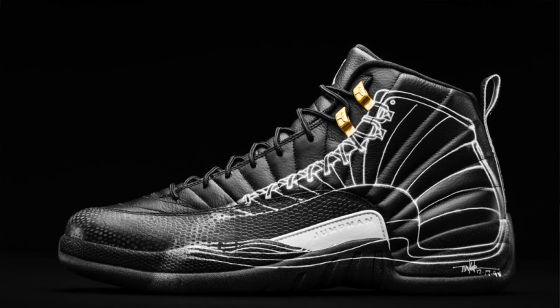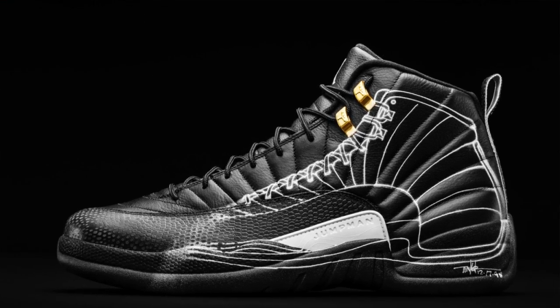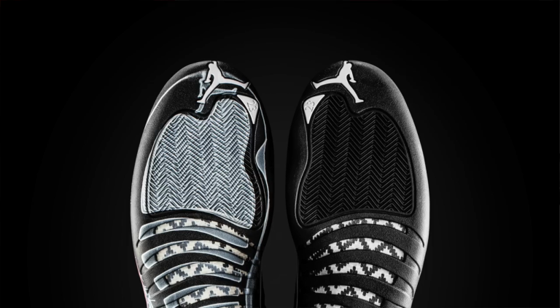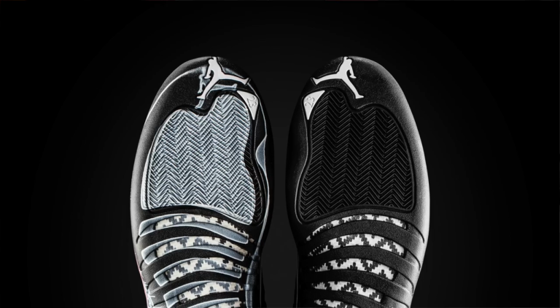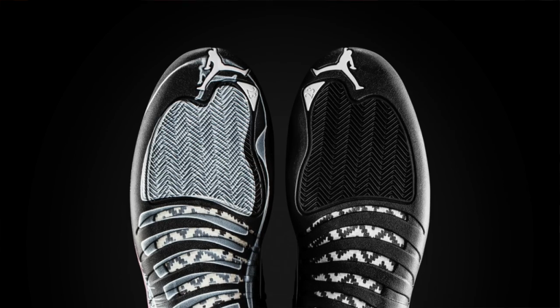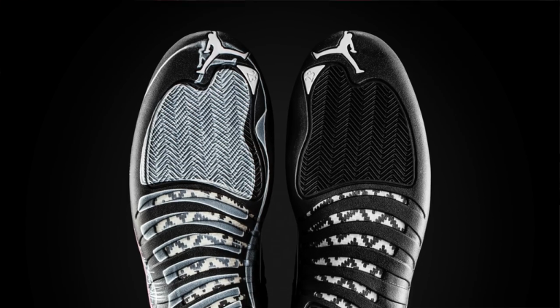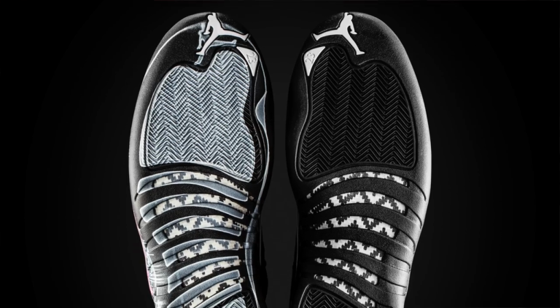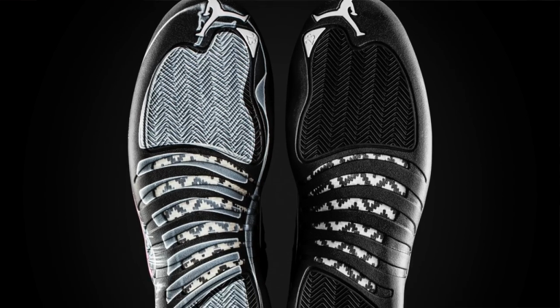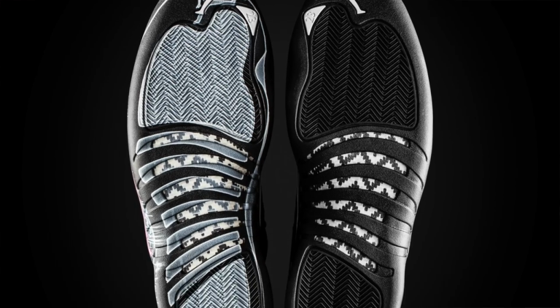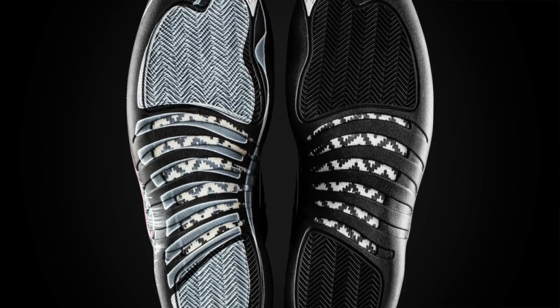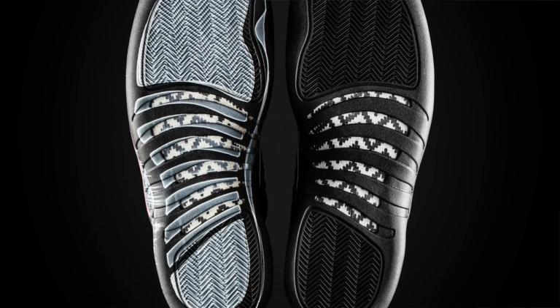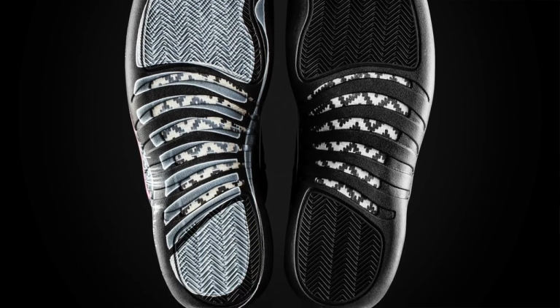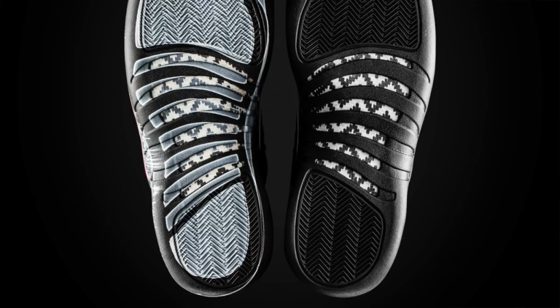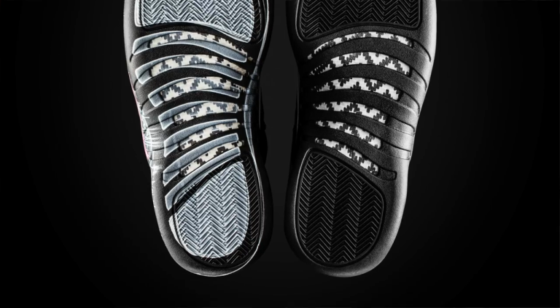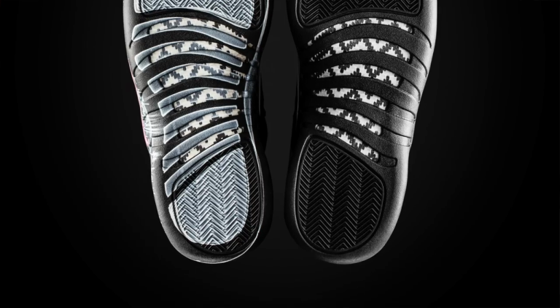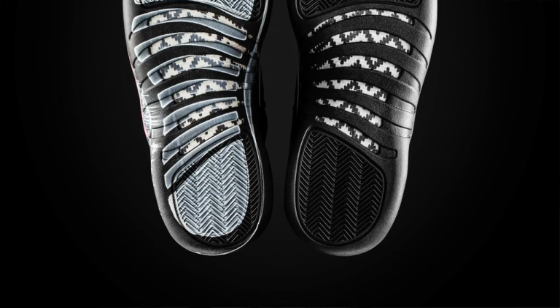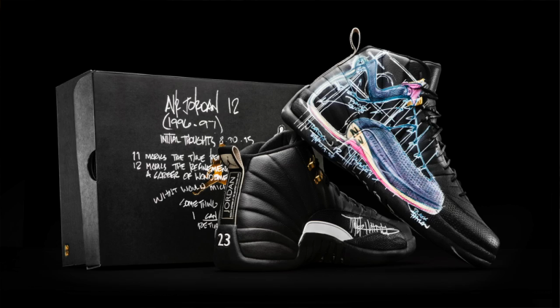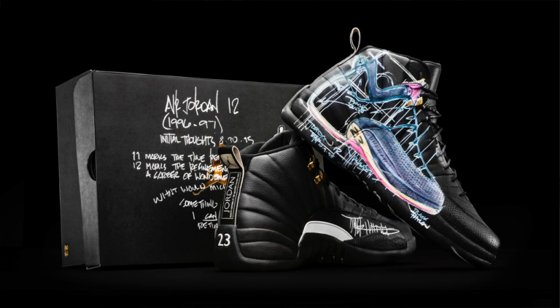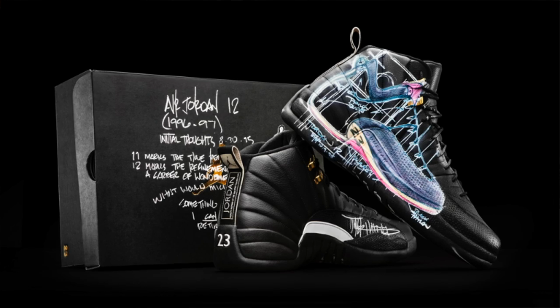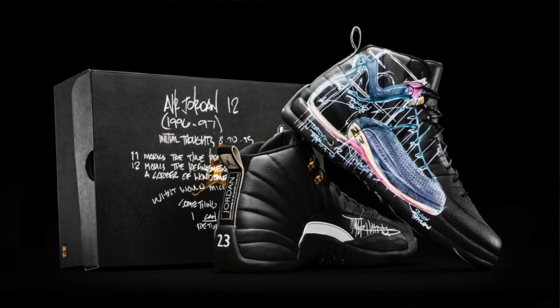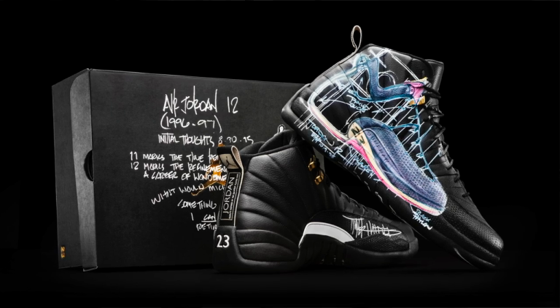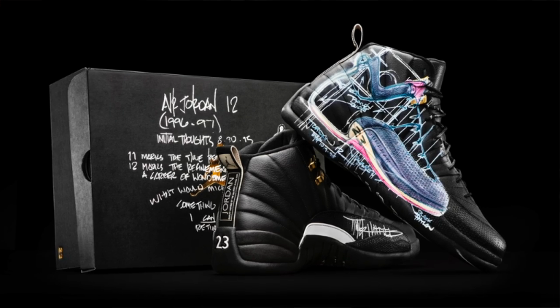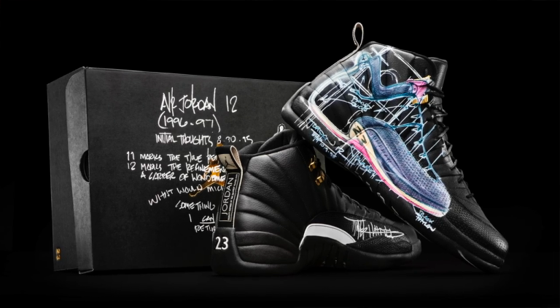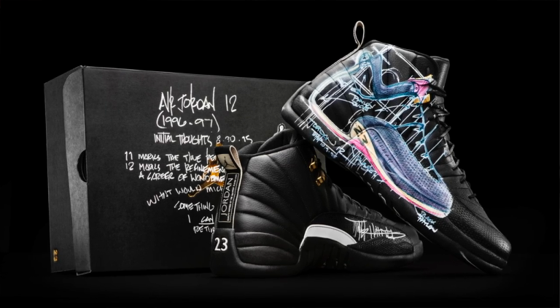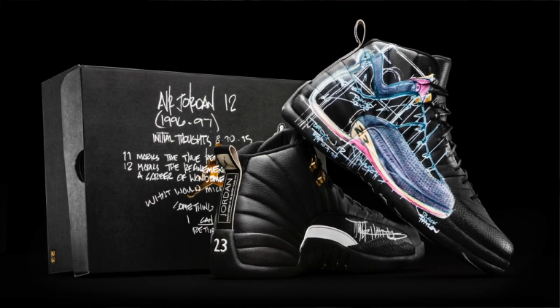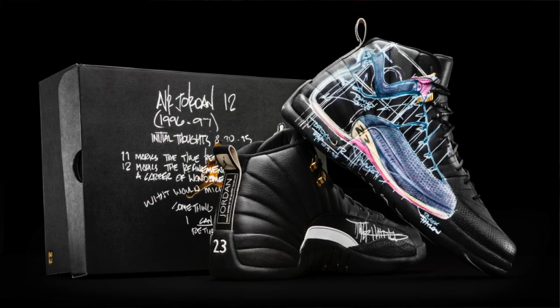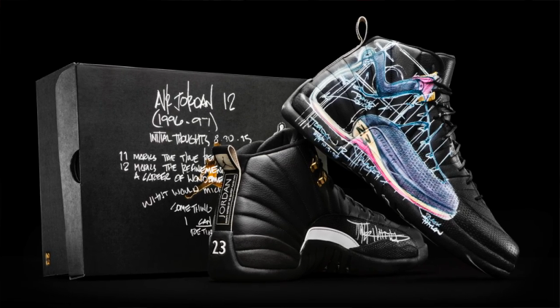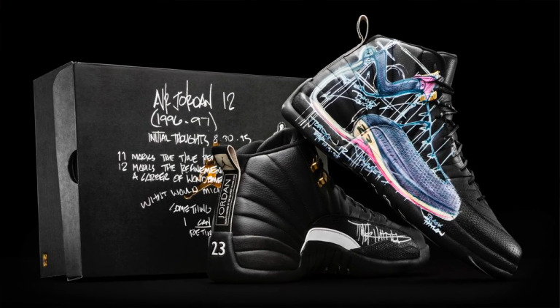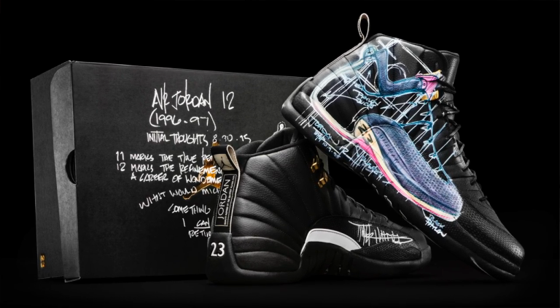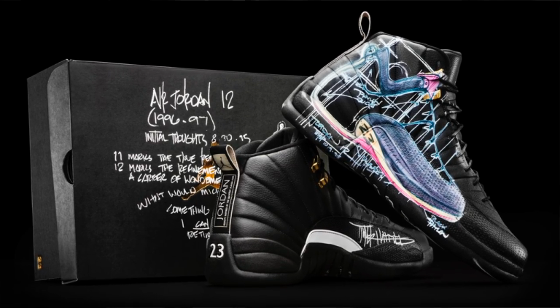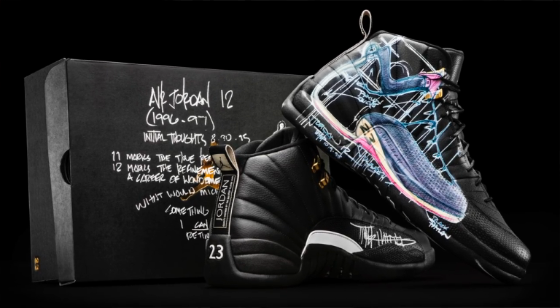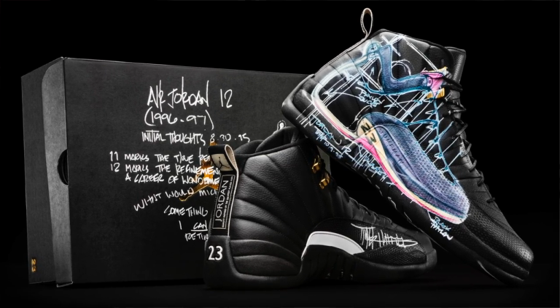I think that's just a brilliant idea and puts a different spin on how you look at a shoe design.